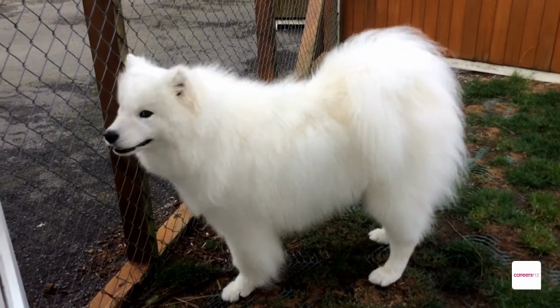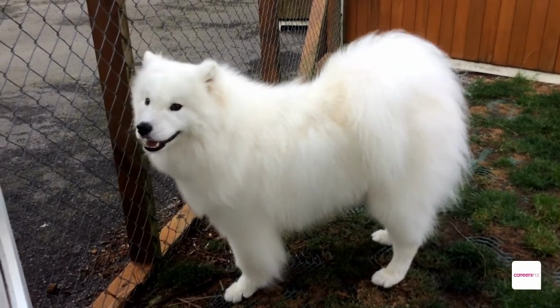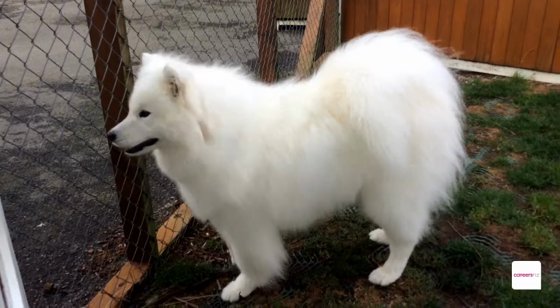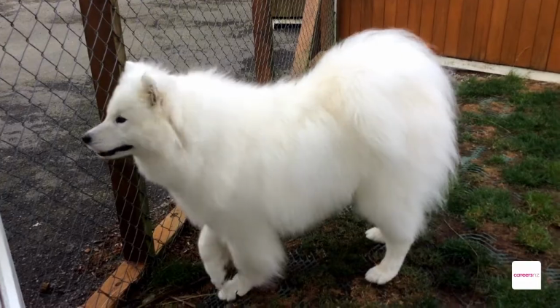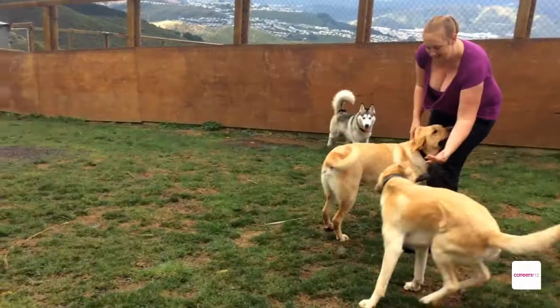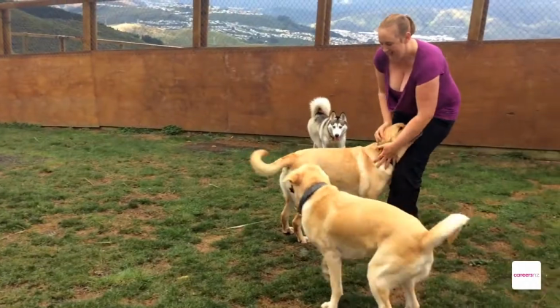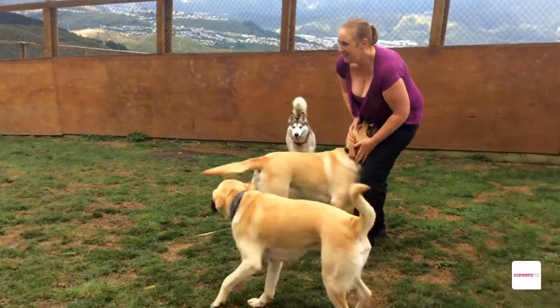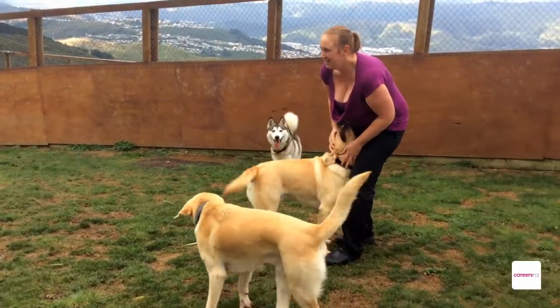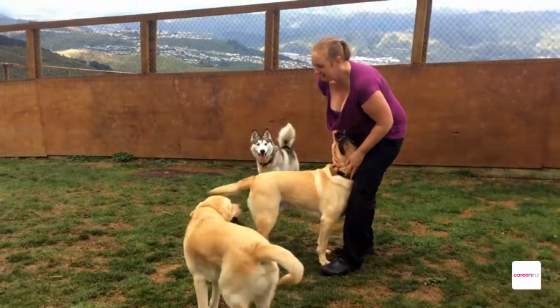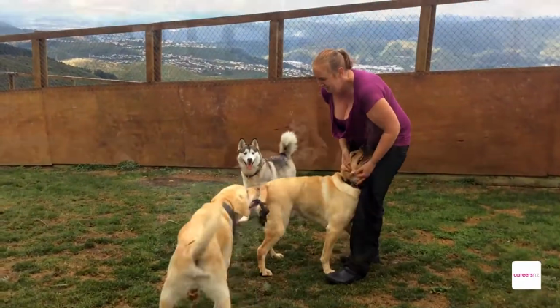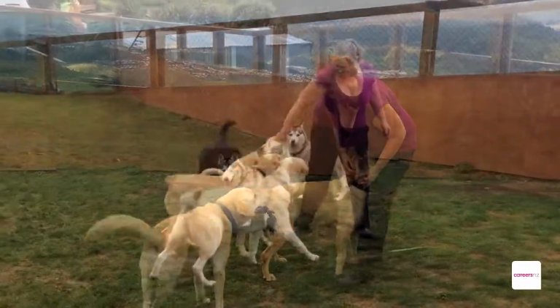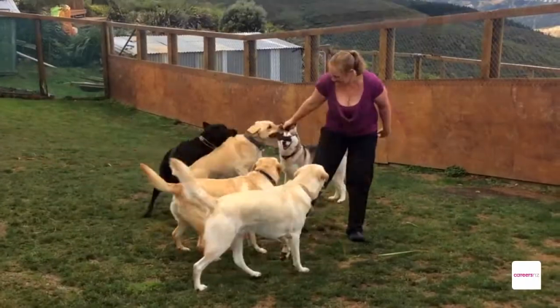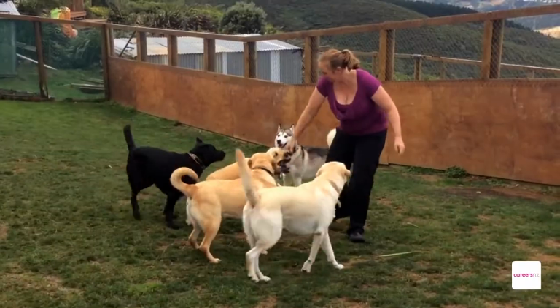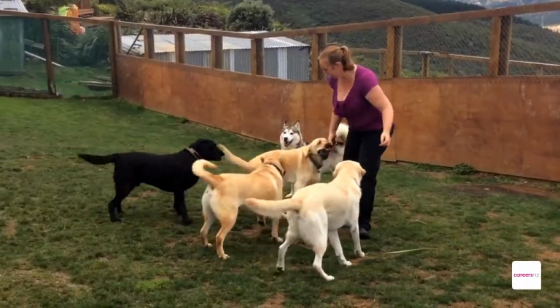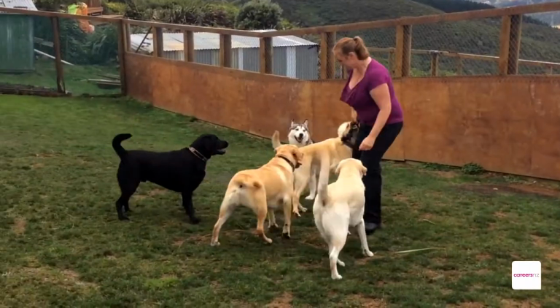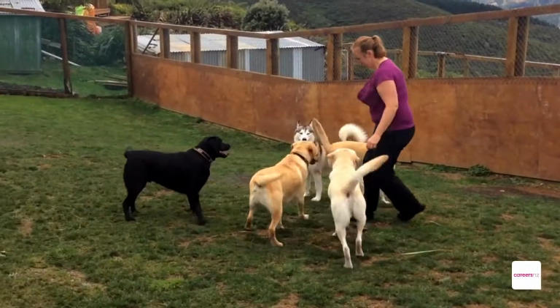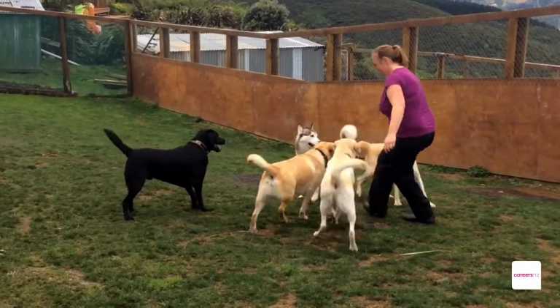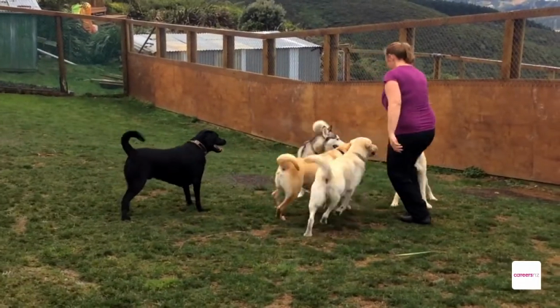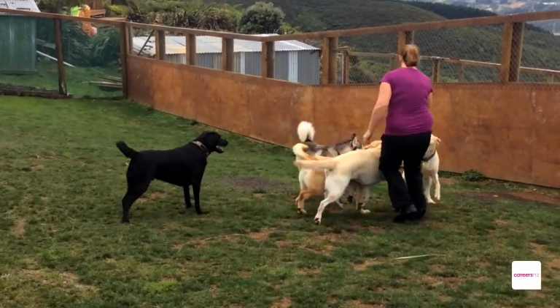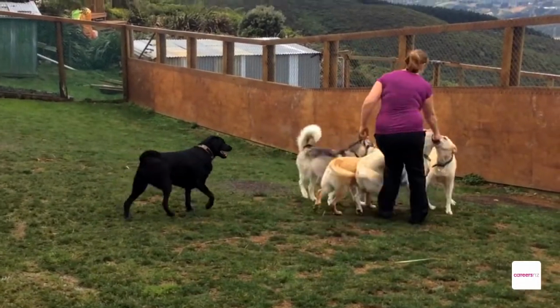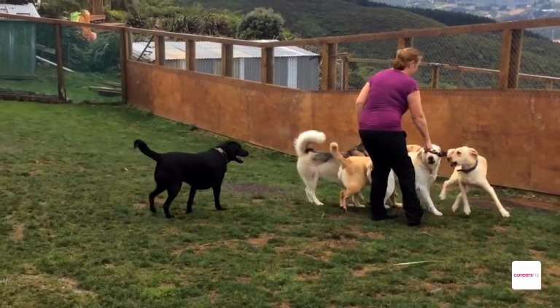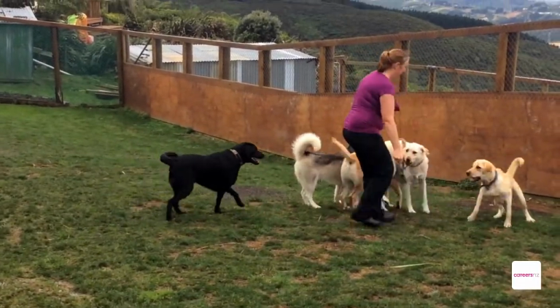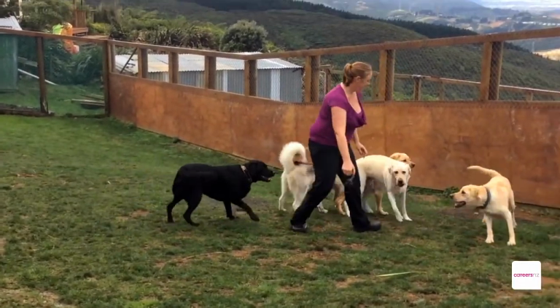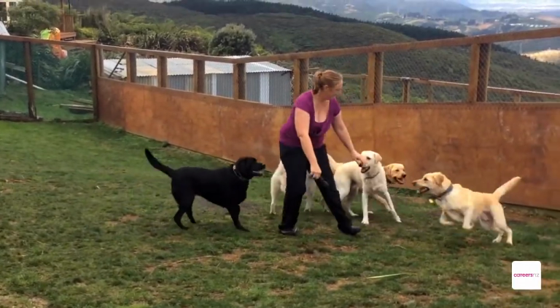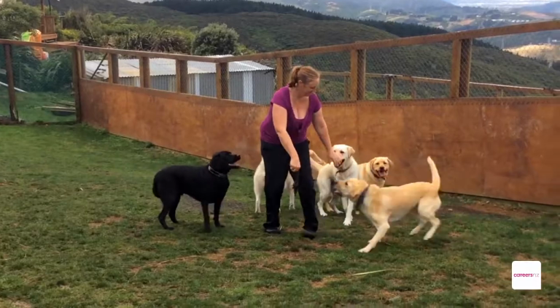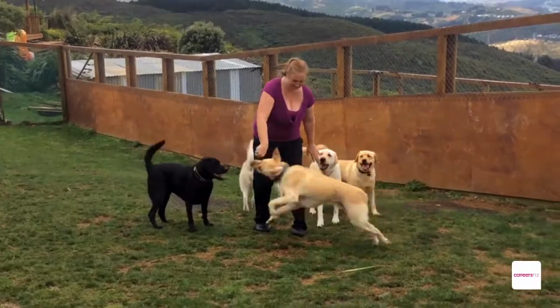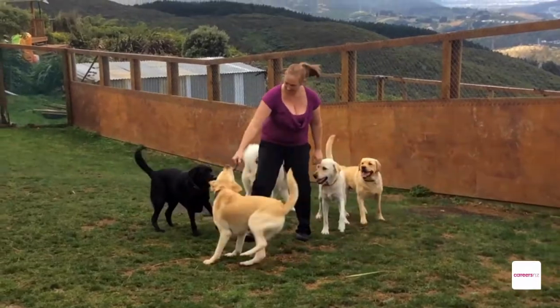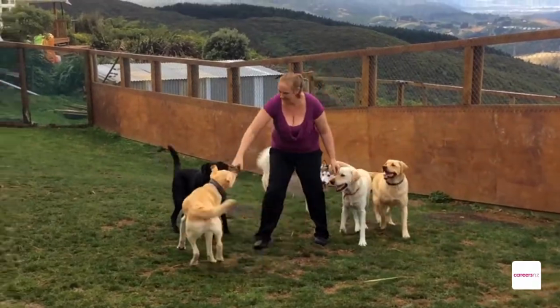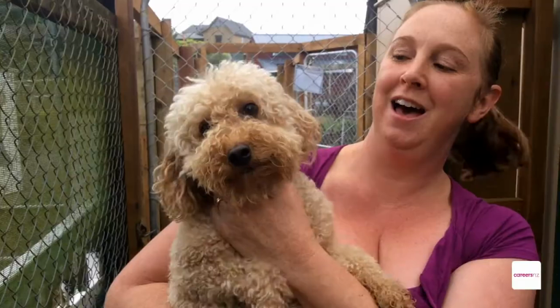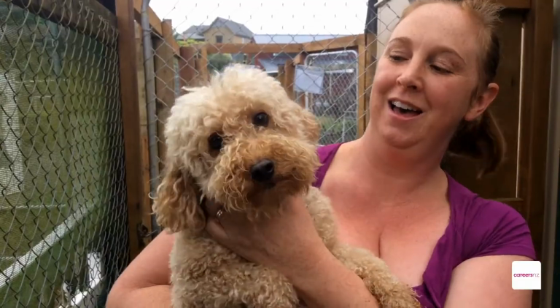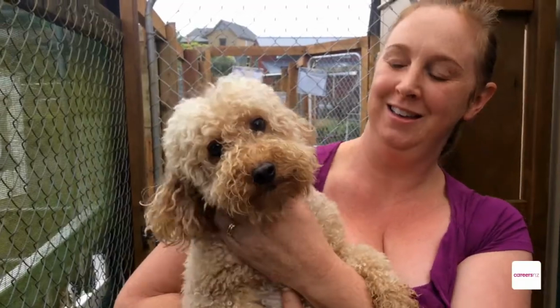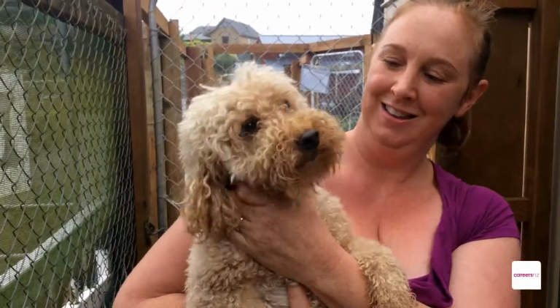Love dogs. Love working with happy dogs and sending them home looking gorgeous. You're always learning — I'm learning something every day.